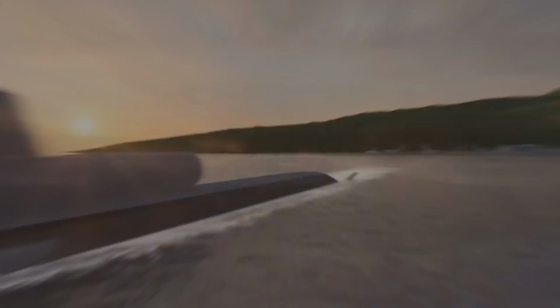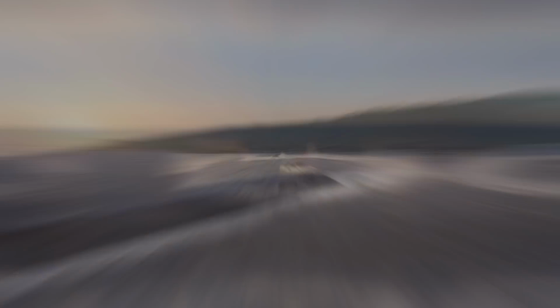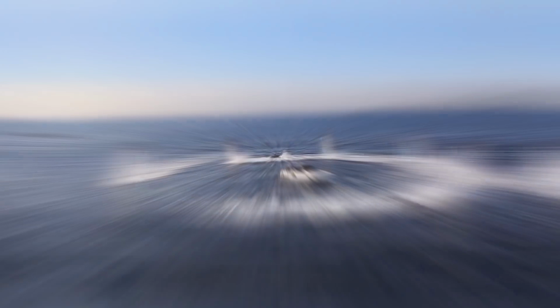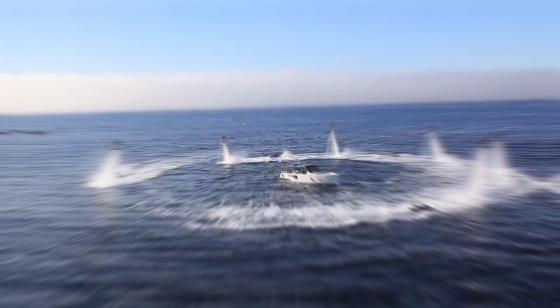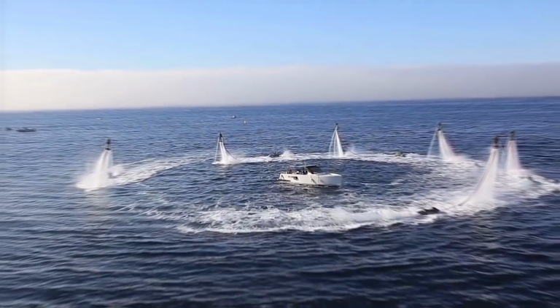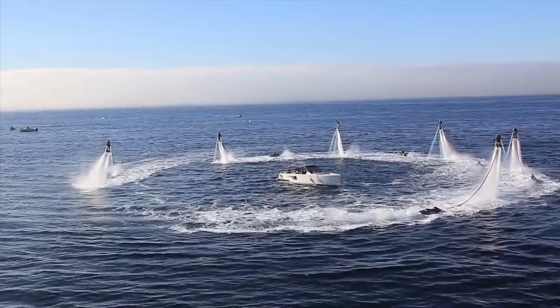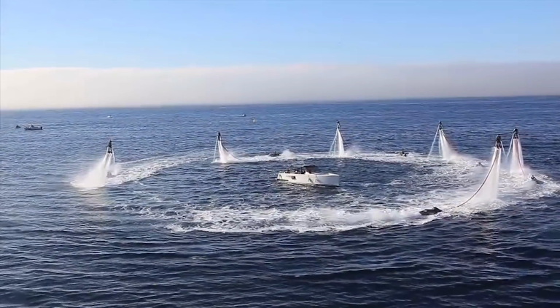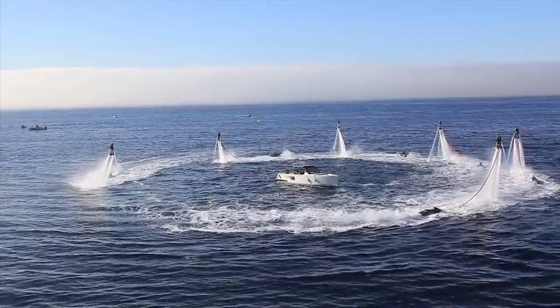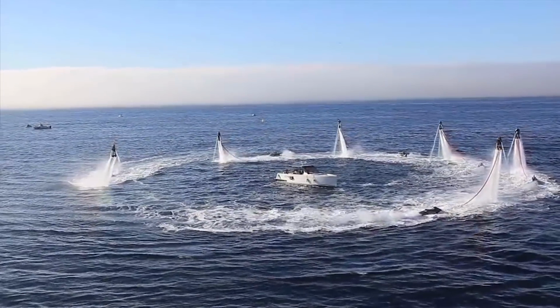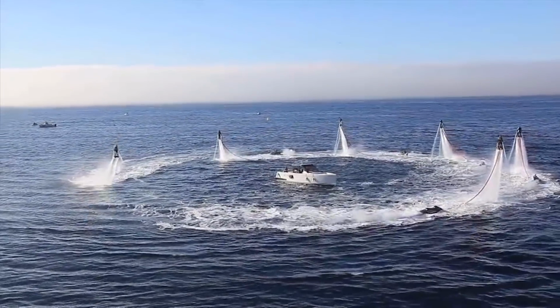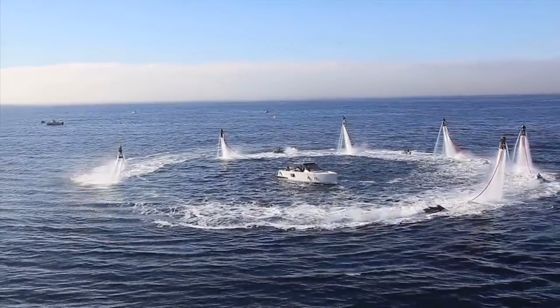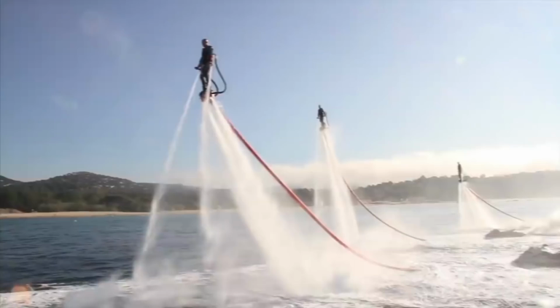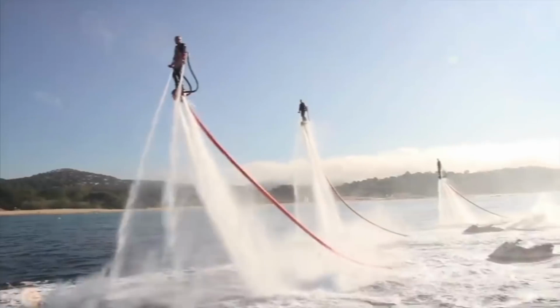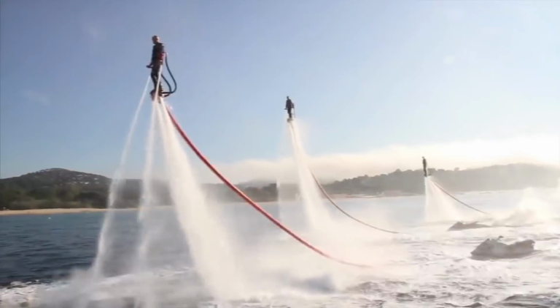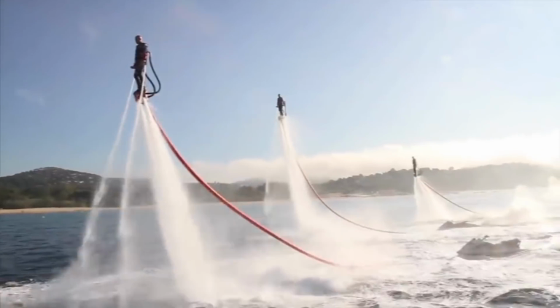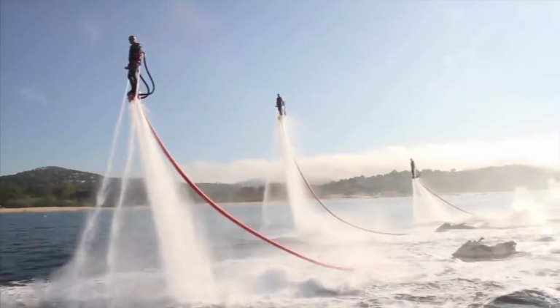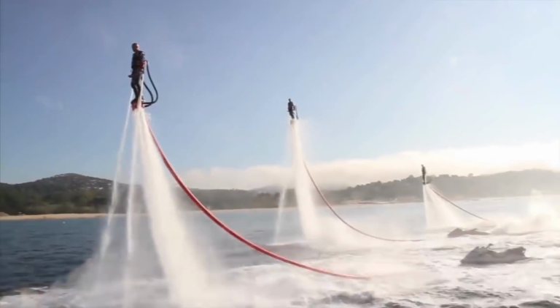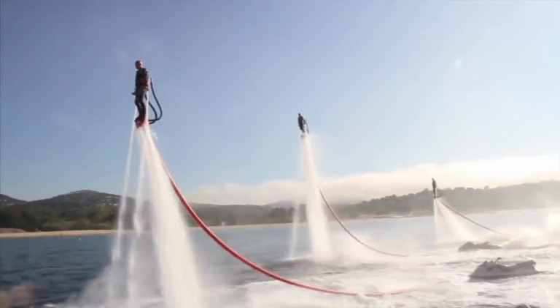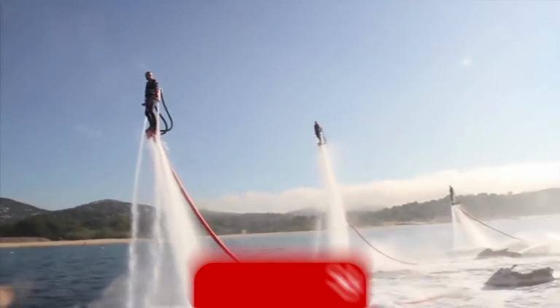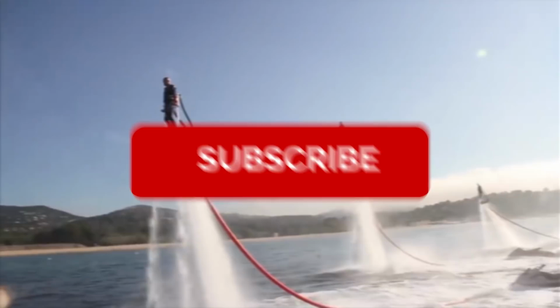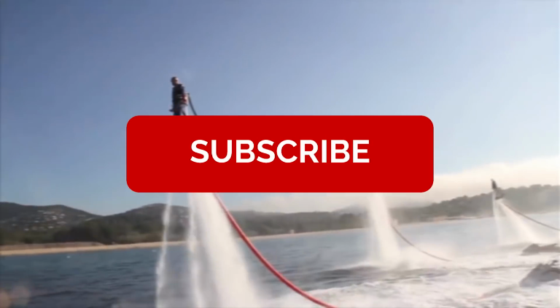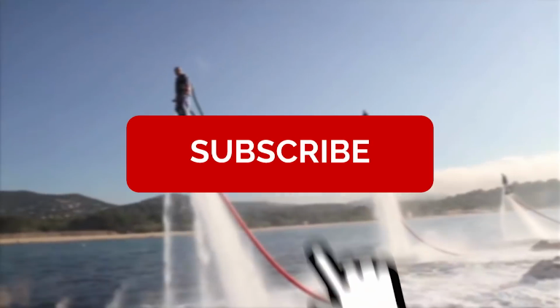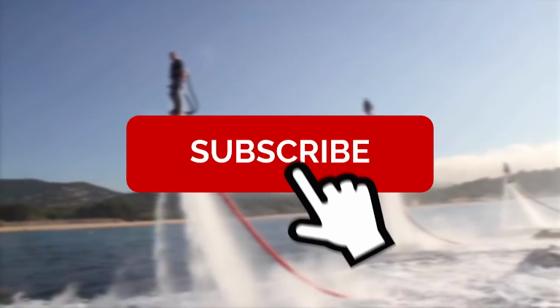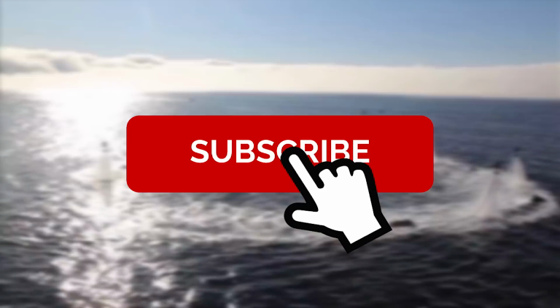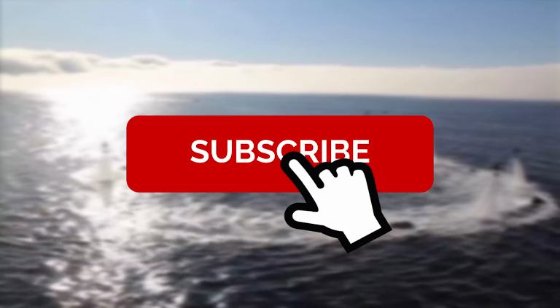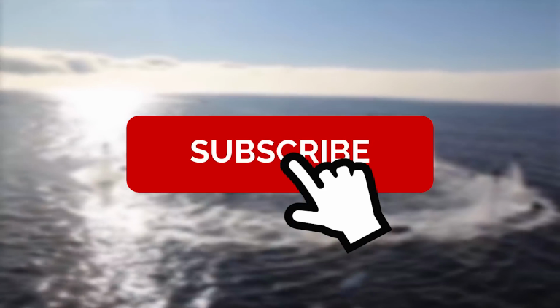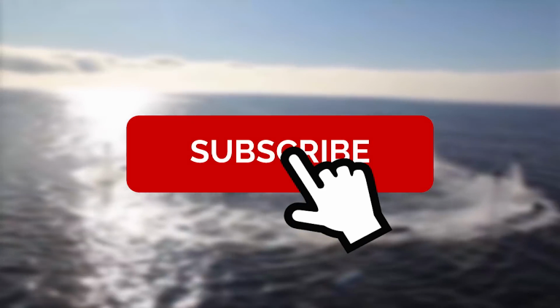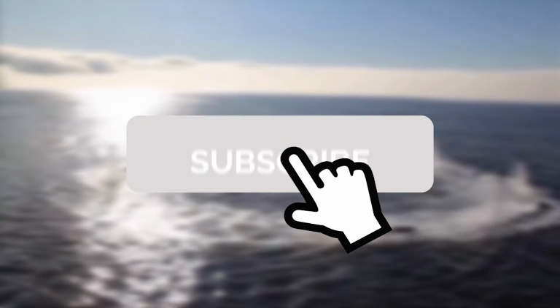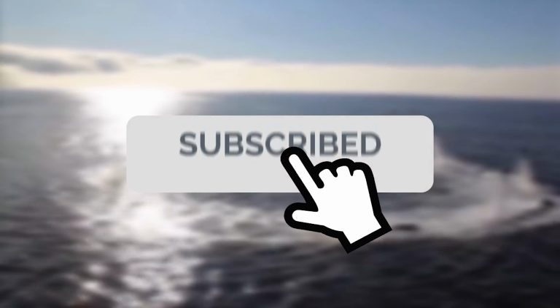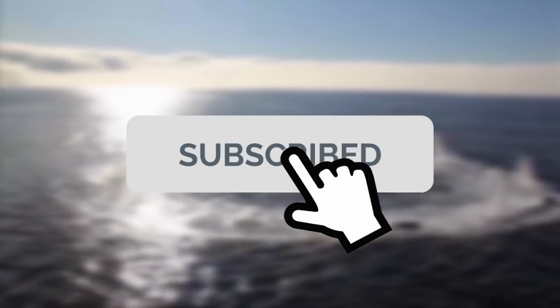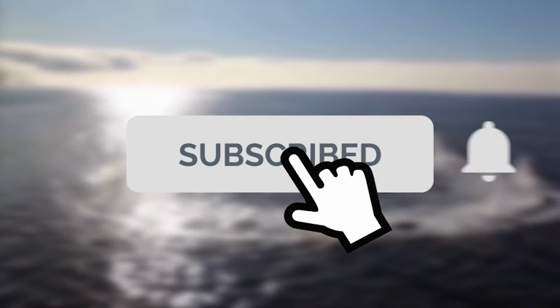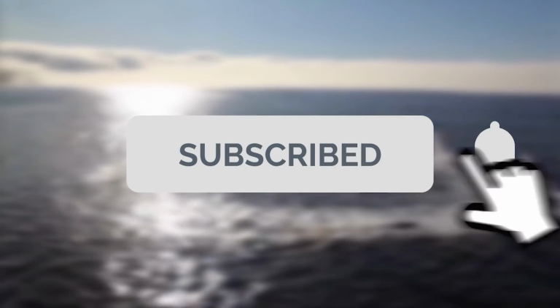Don't forget to give this video a thumbs up and hit the subscribe button and bell icon below if you want to make sure you never miss out on important new information like this.